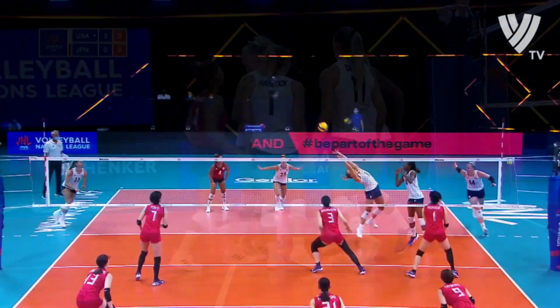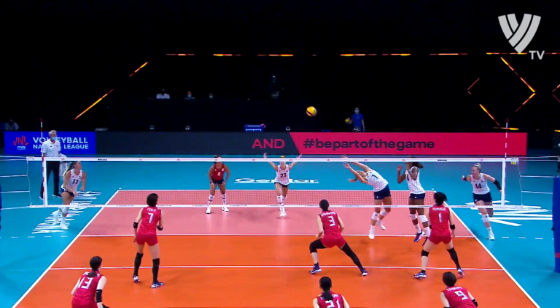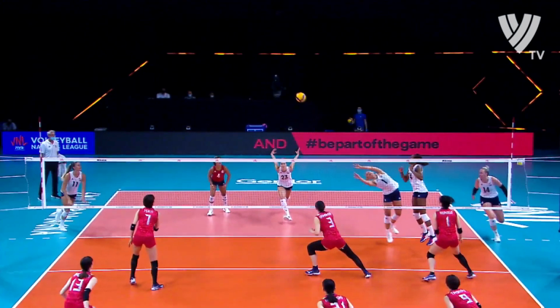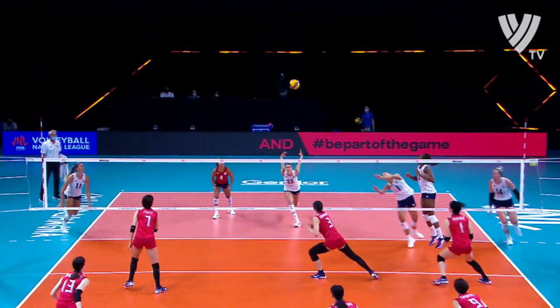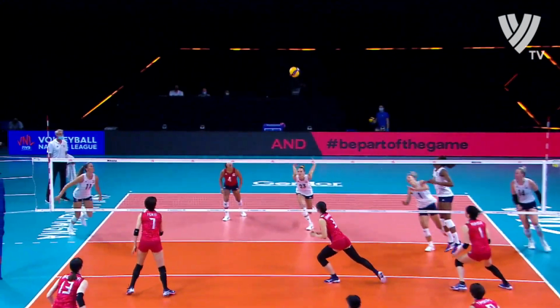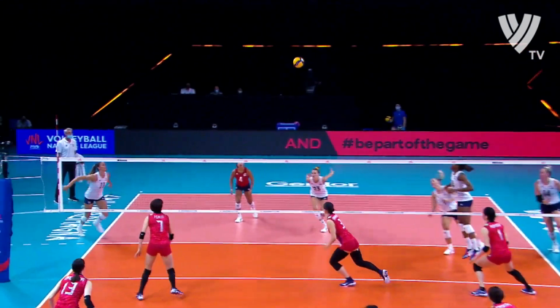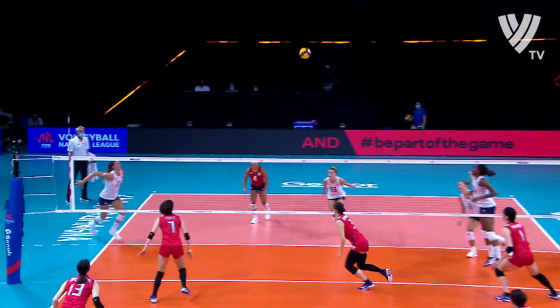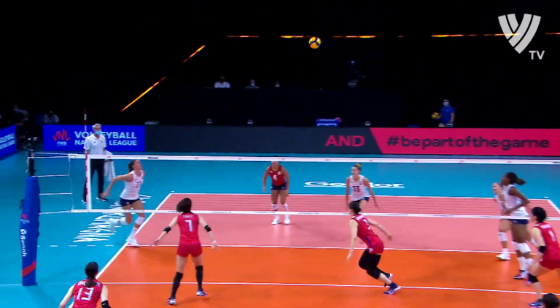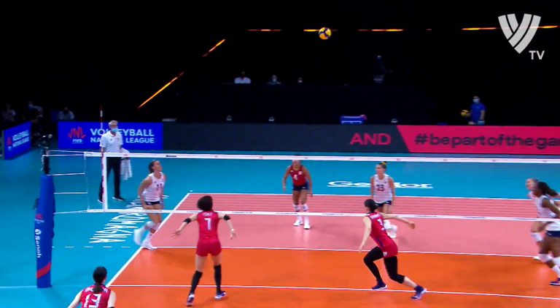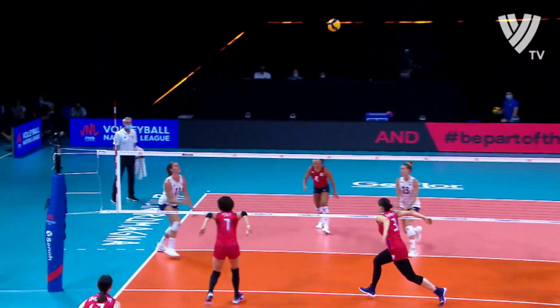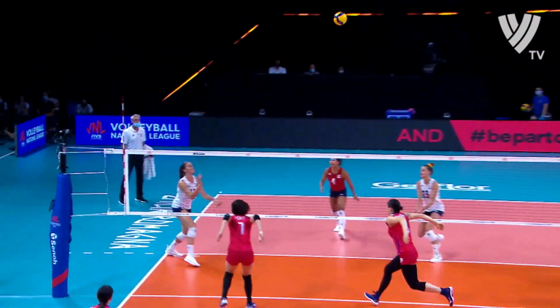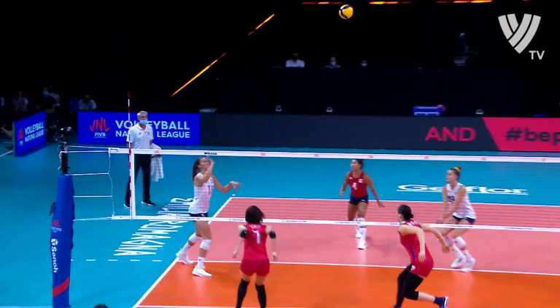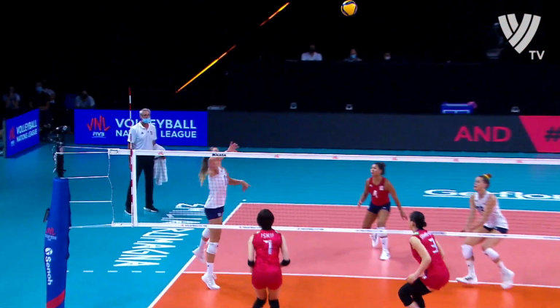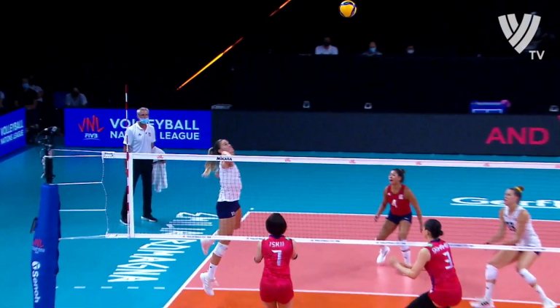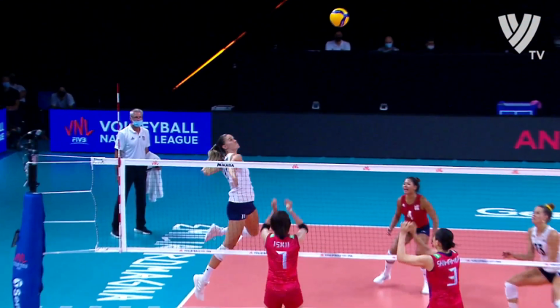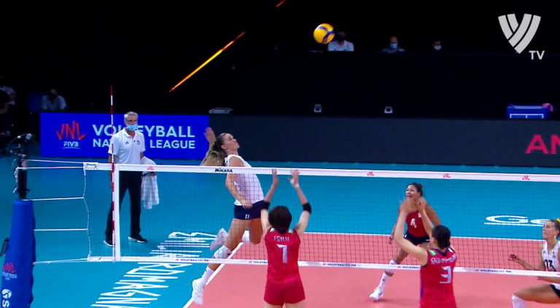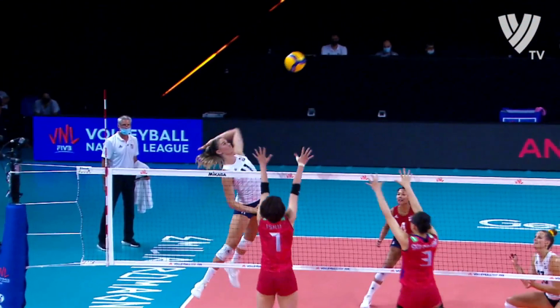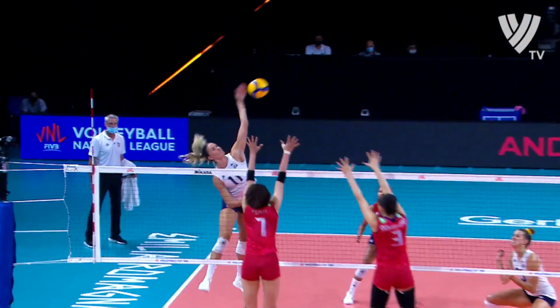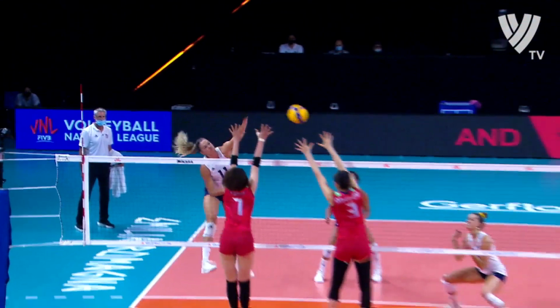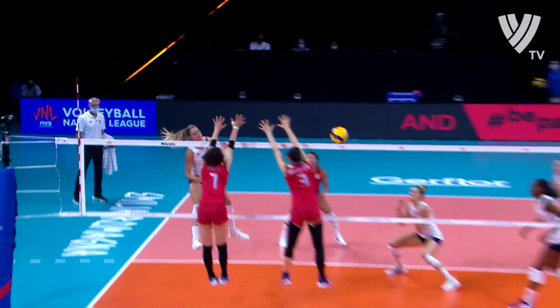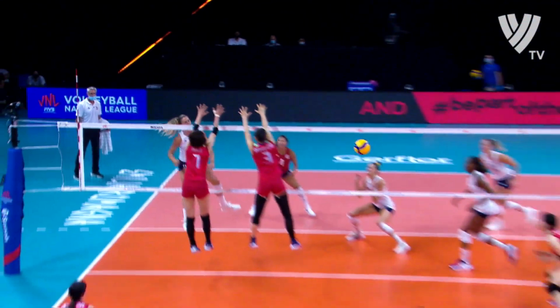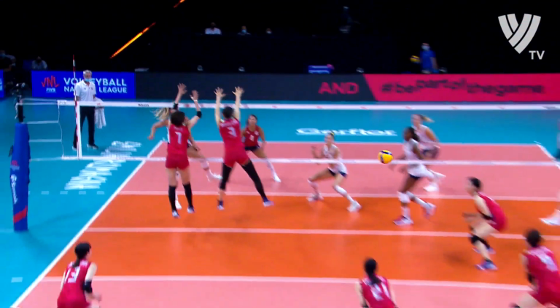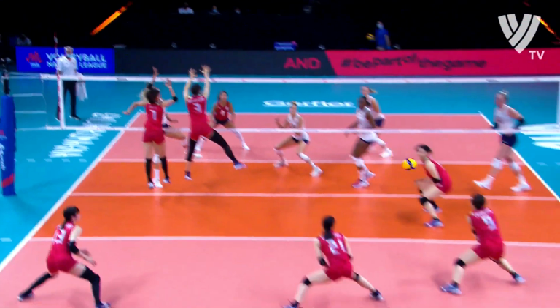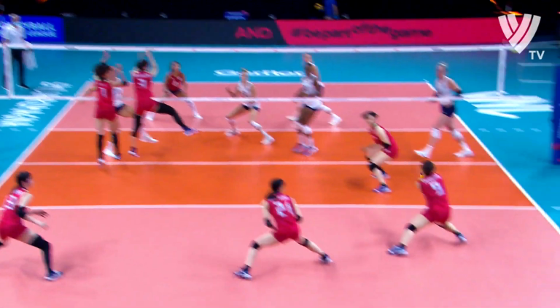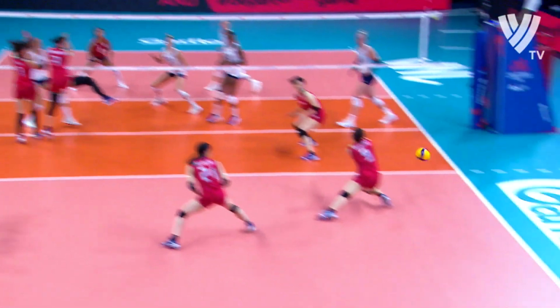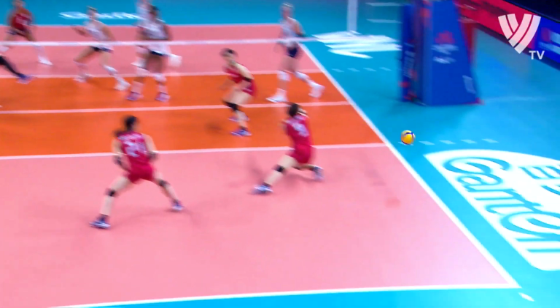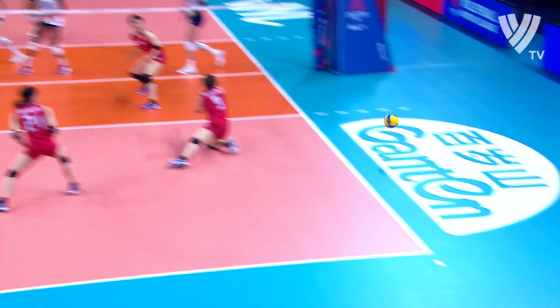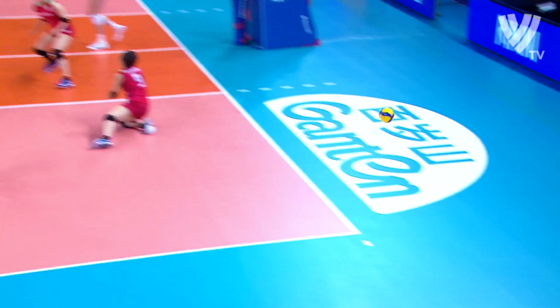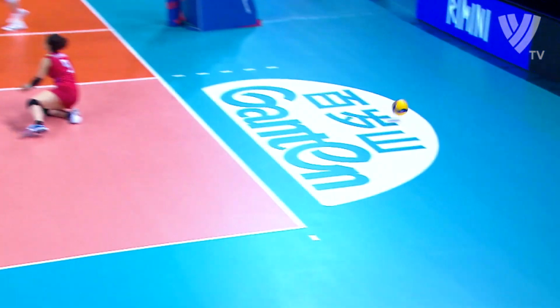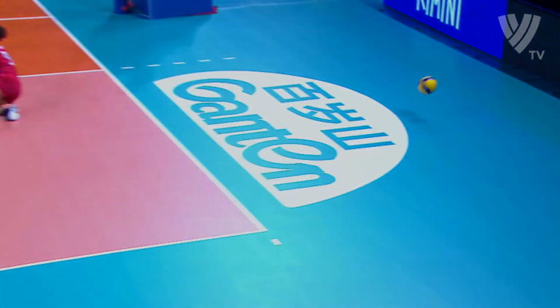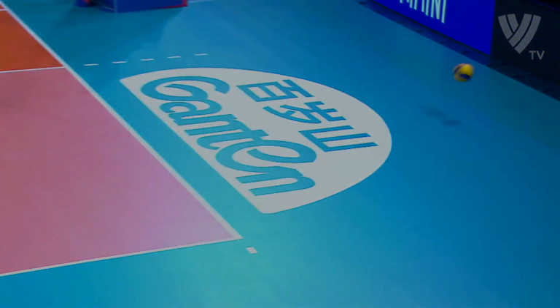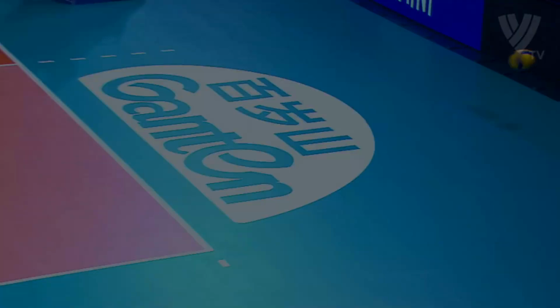Moving forward, you see Hancock lay that ball all the way back there for Drew. She catches it inside the blocks — a perfectly placed set.